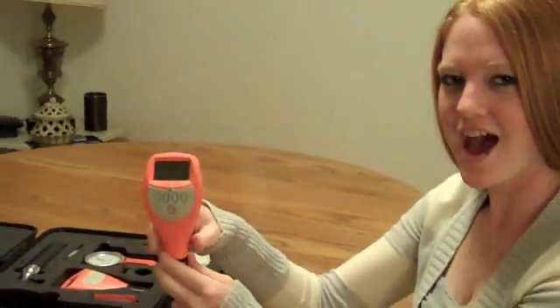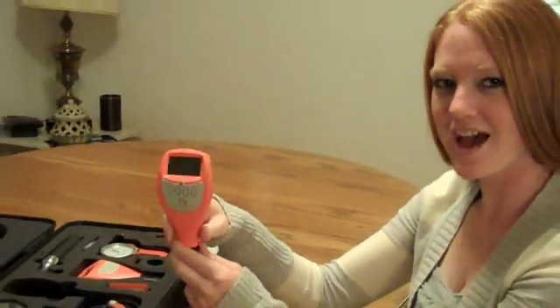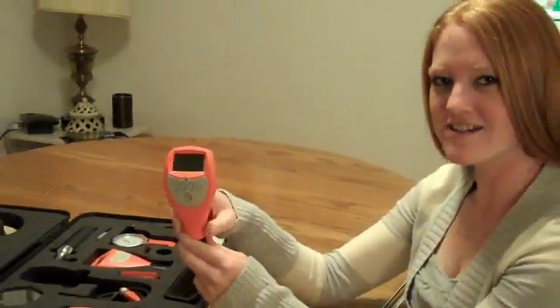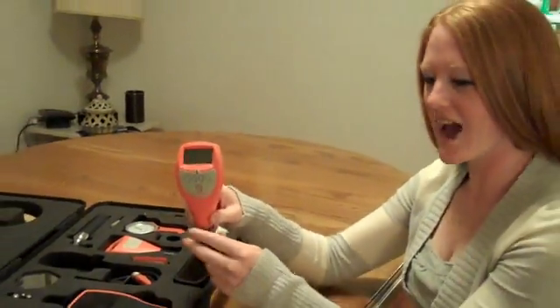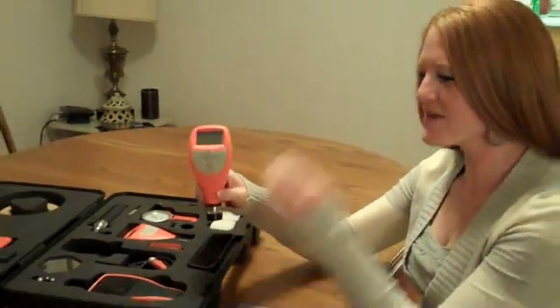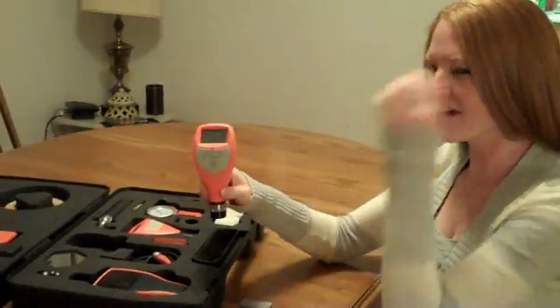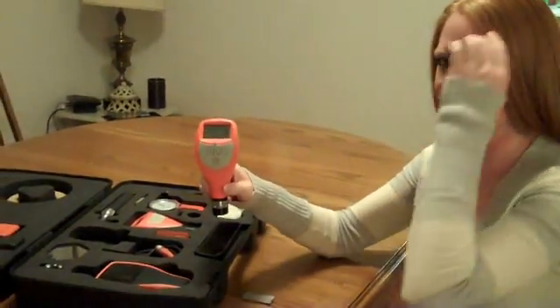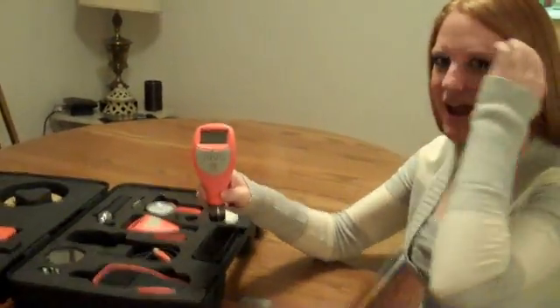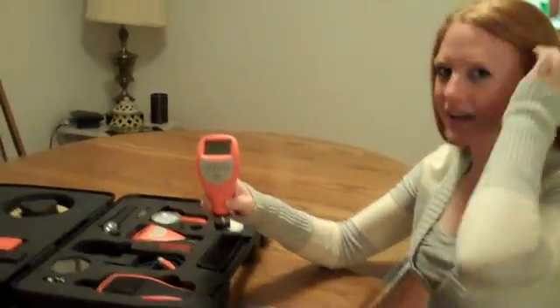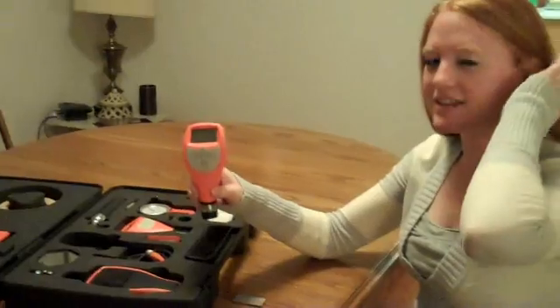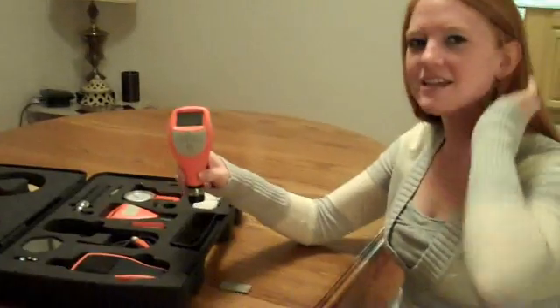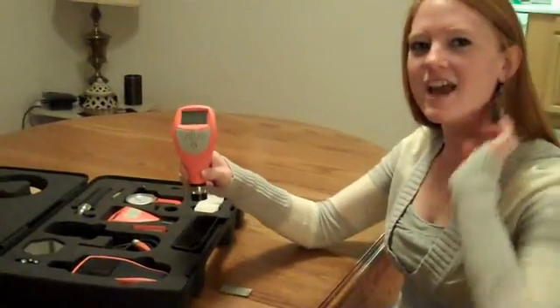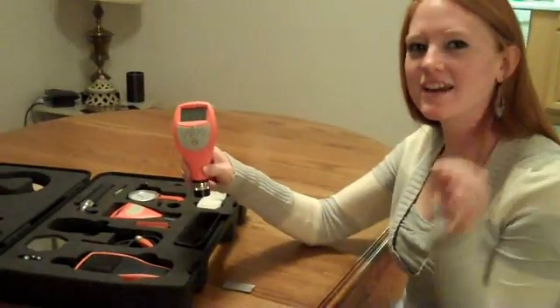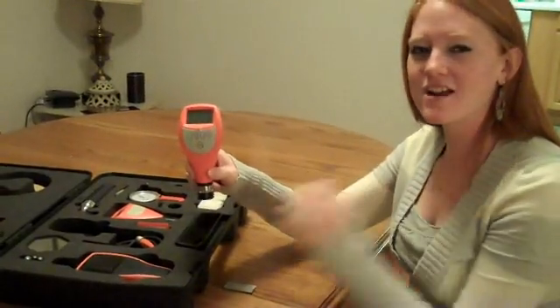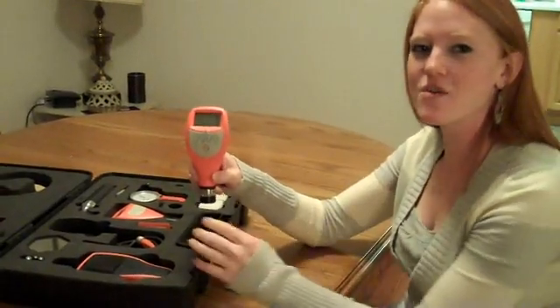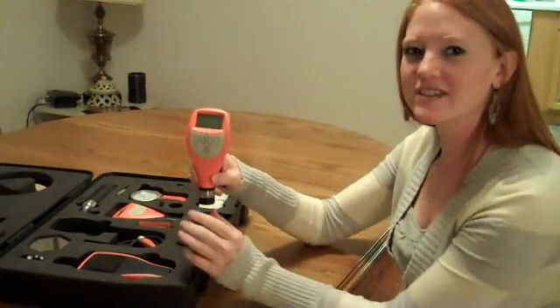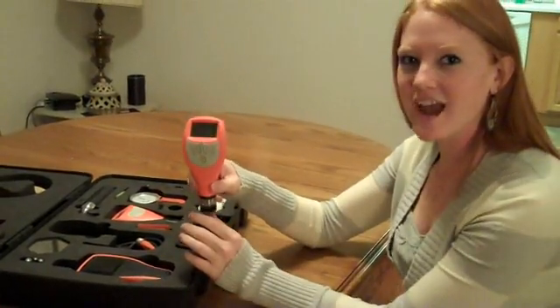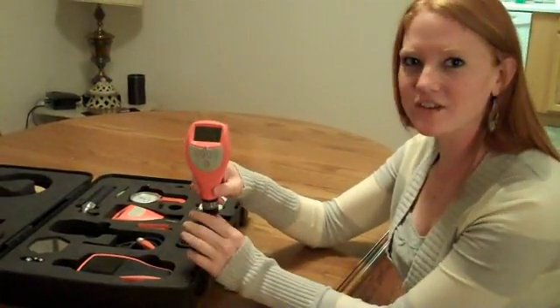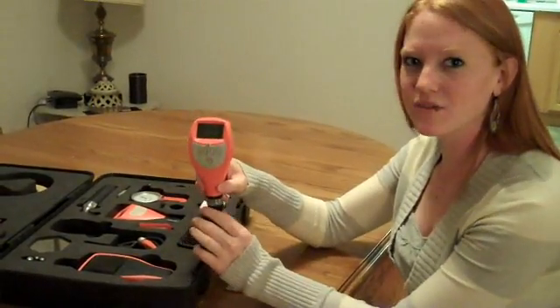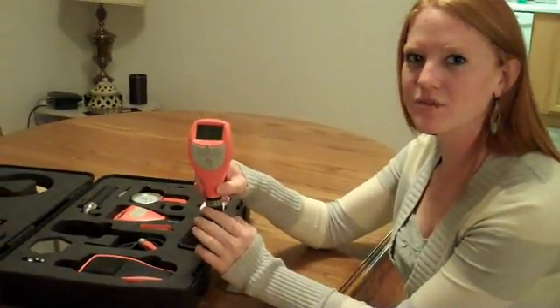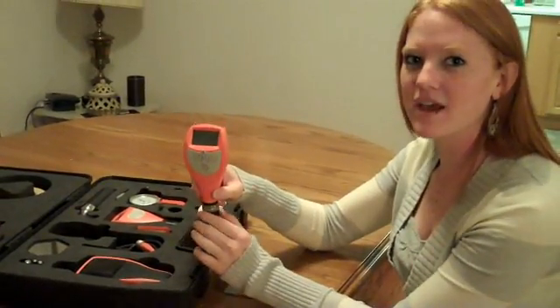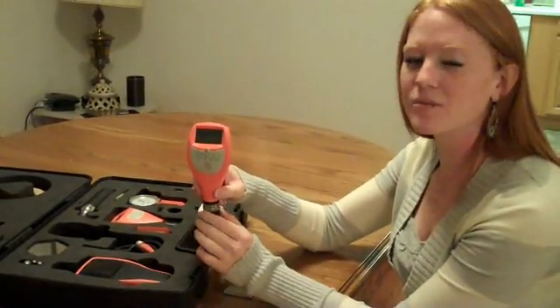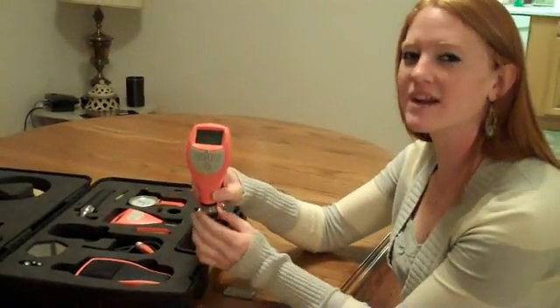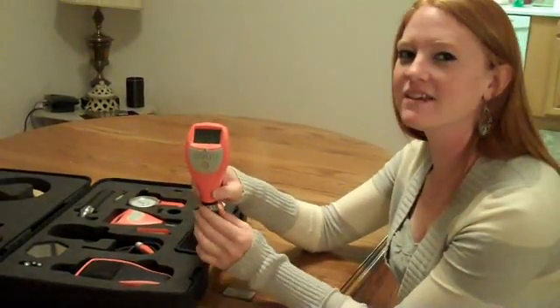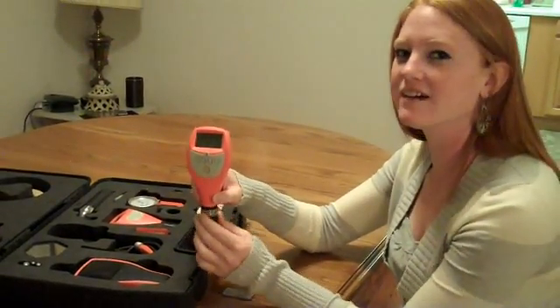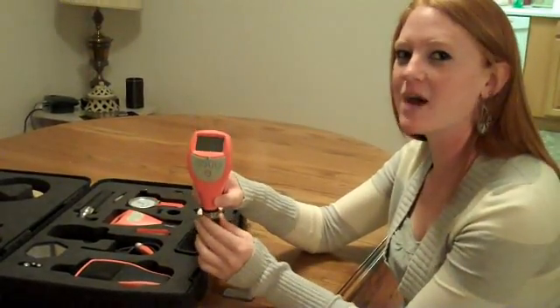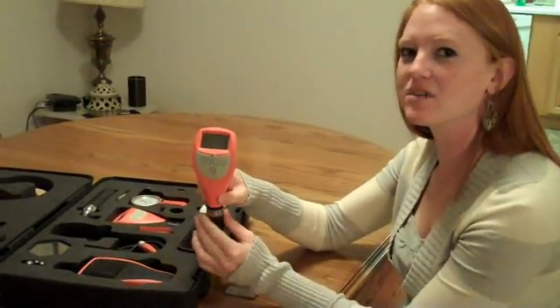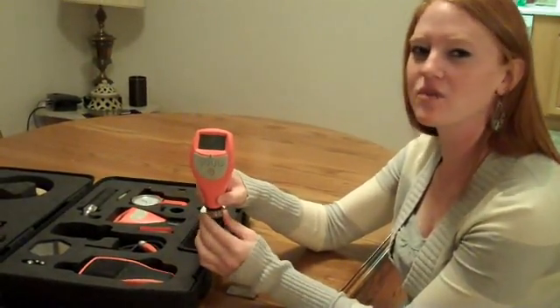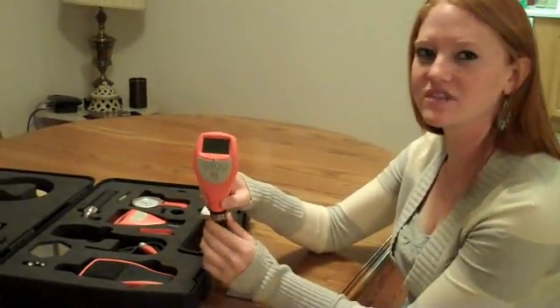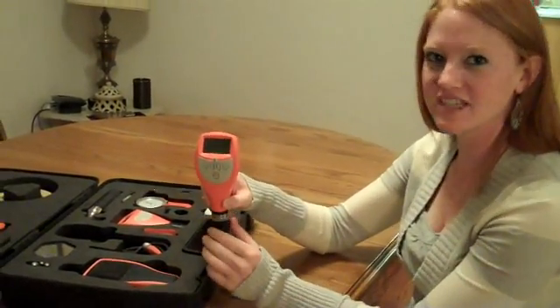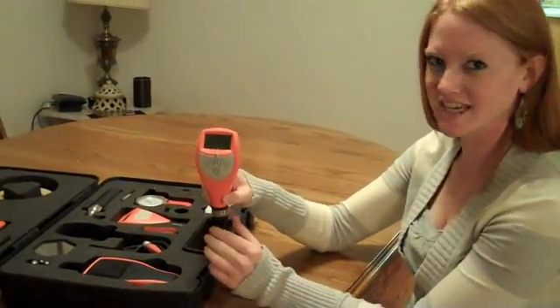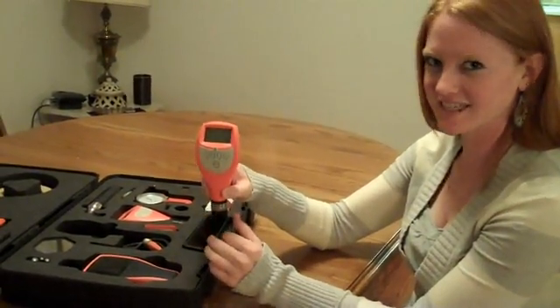Hi, I'm Kelly, and today Yak and I are going to guide you through calibrating the Alcometer 456.